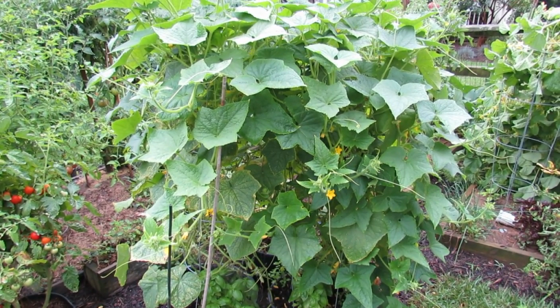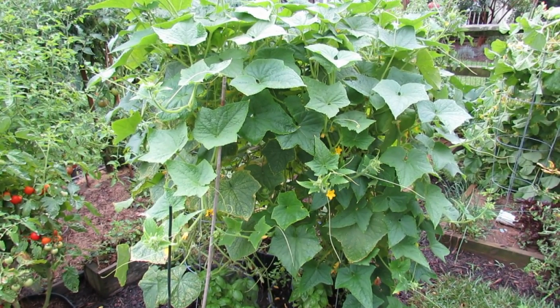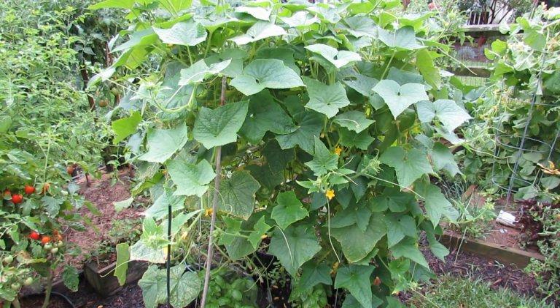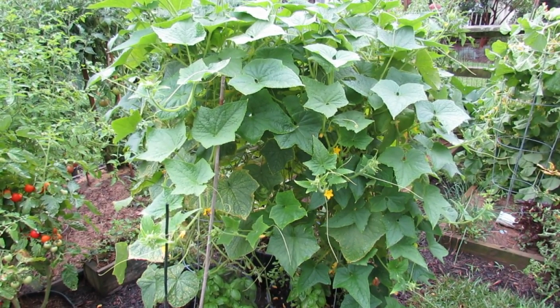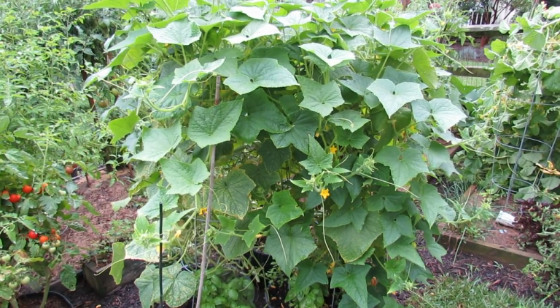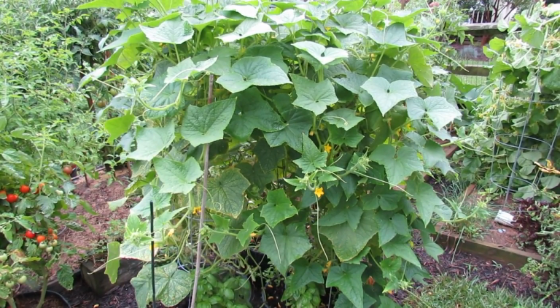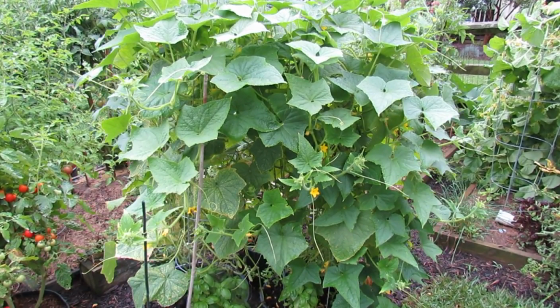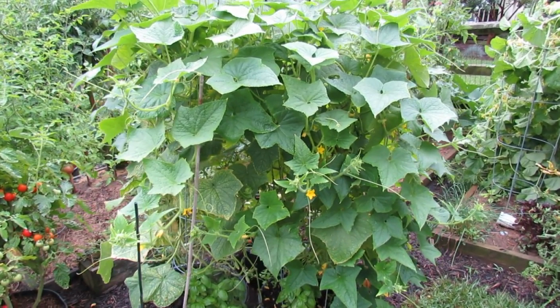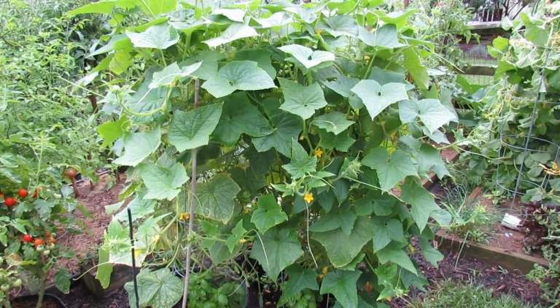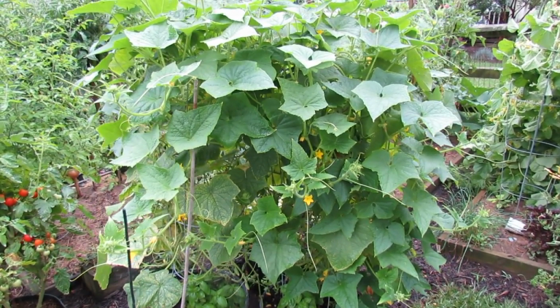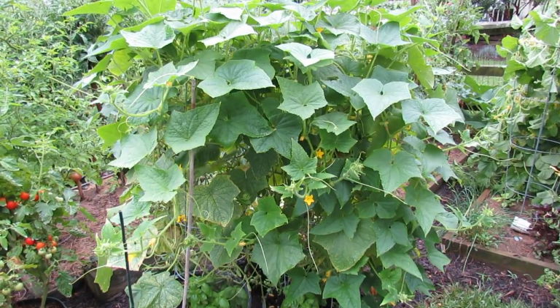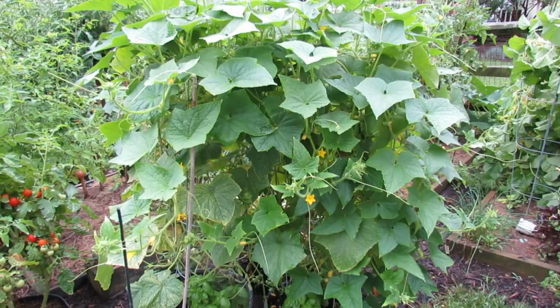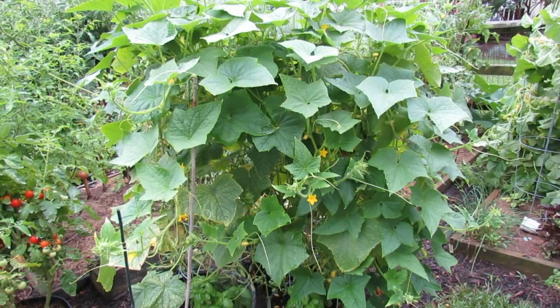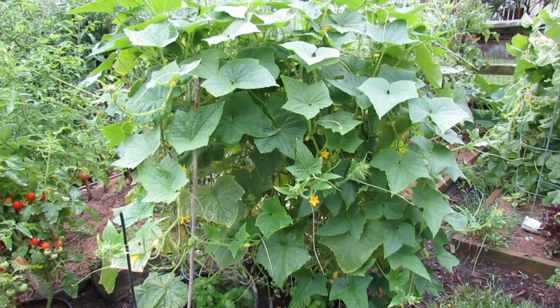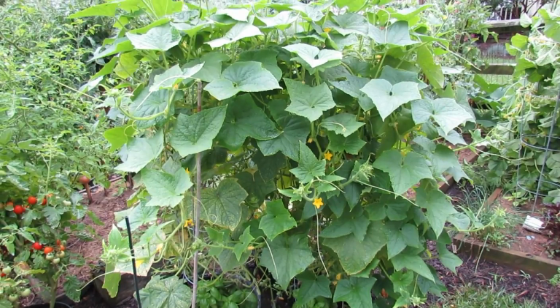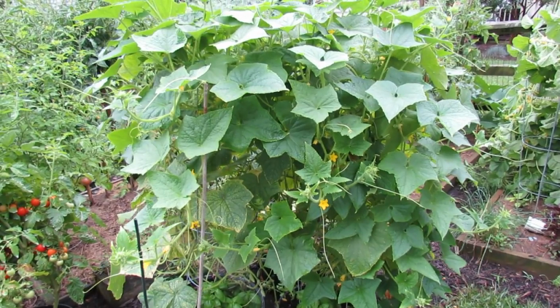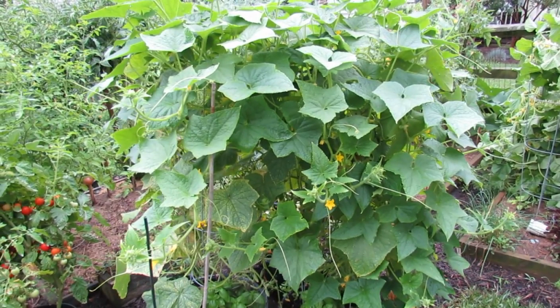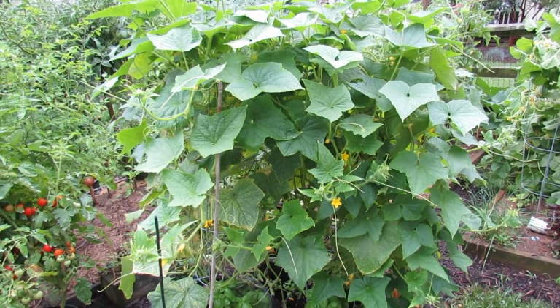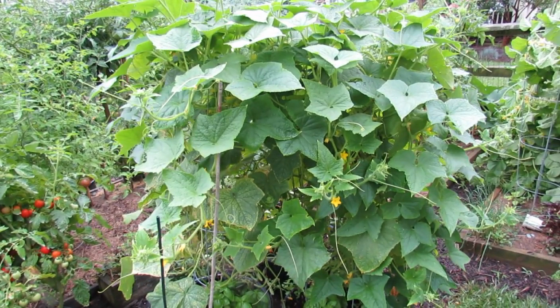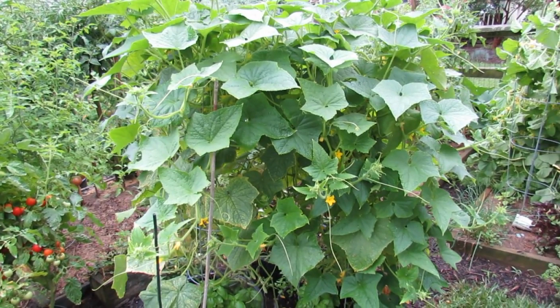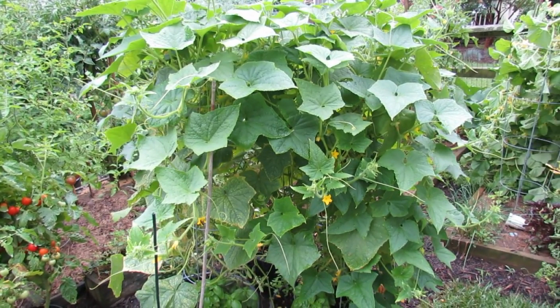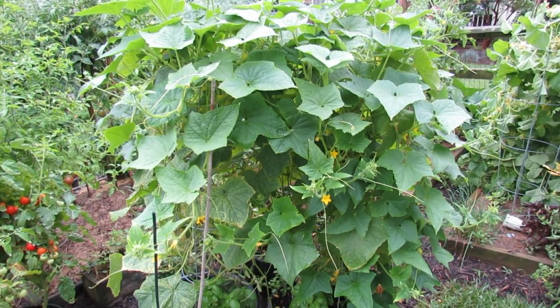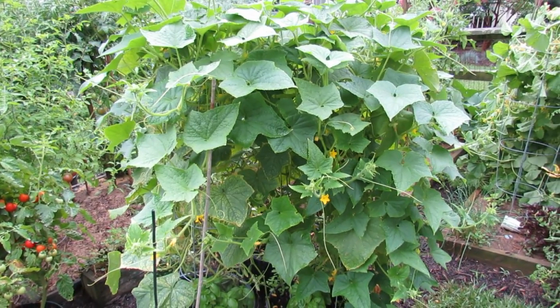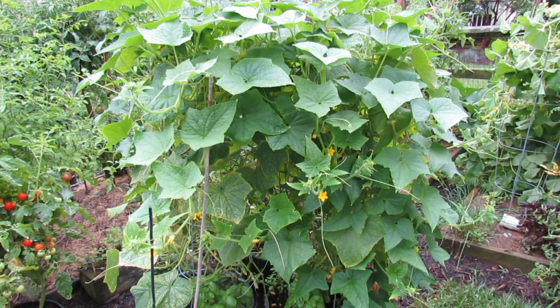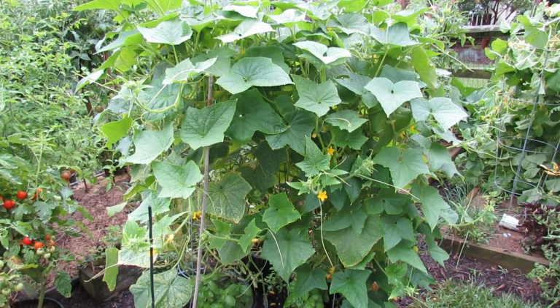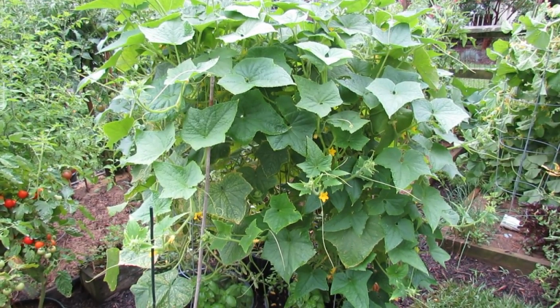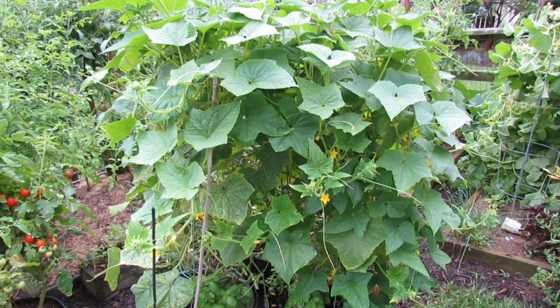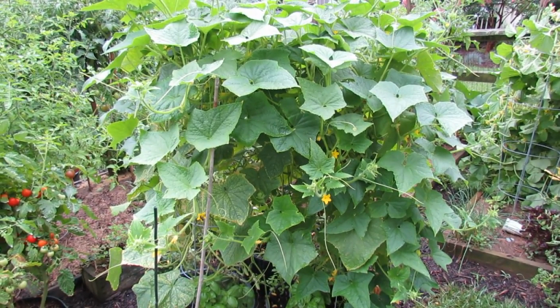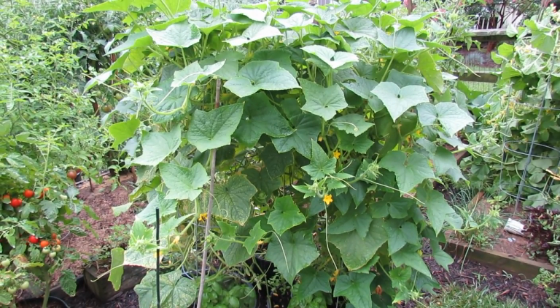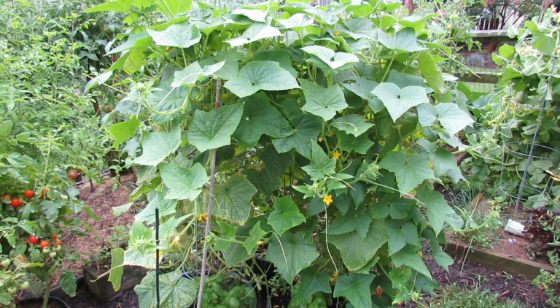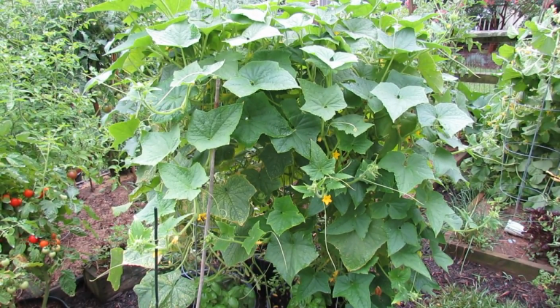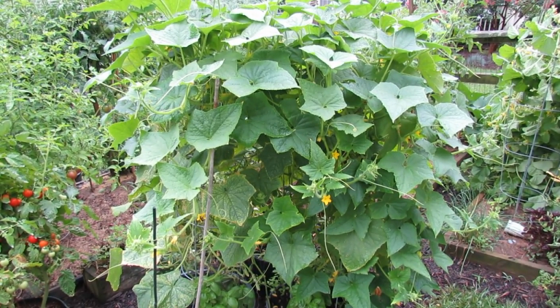Welcome to the Rusted Garden. Today I wanted to show you a couple of quick ways you can grow cucumbers.